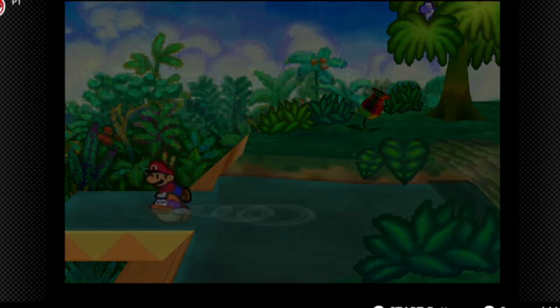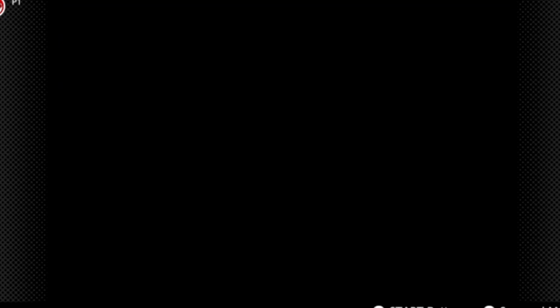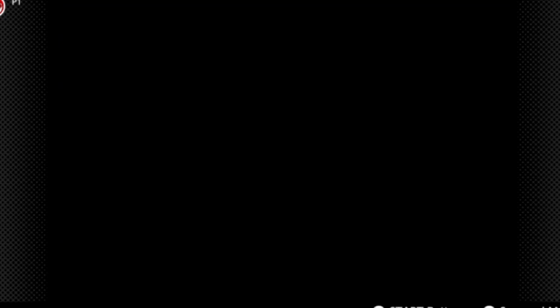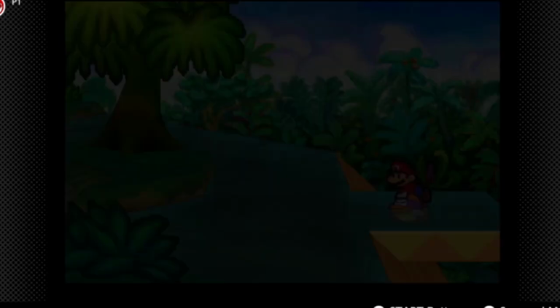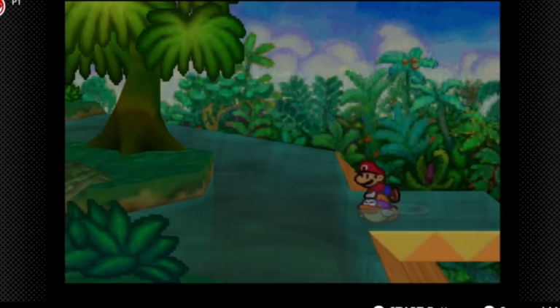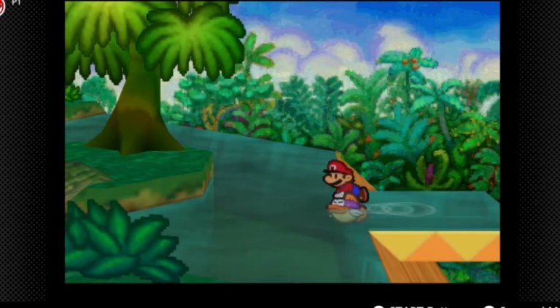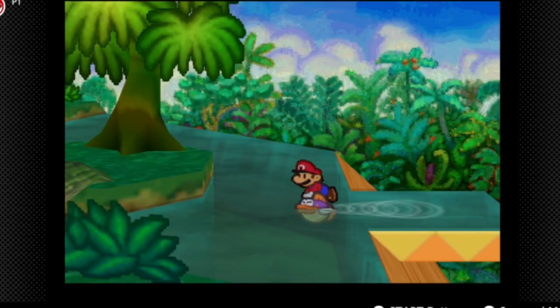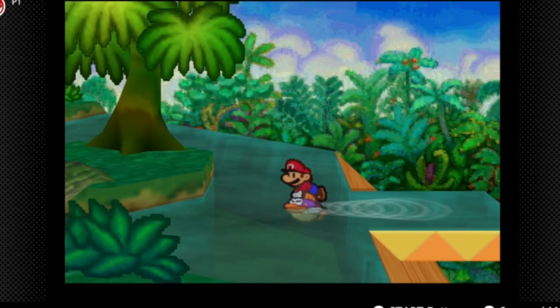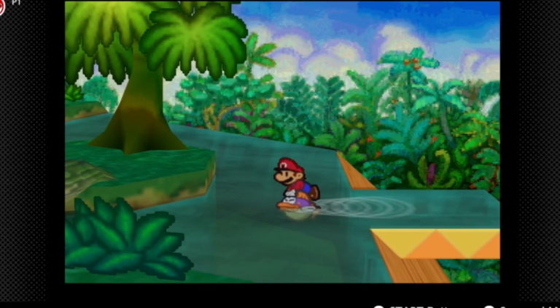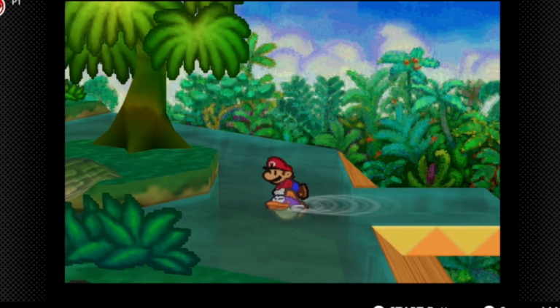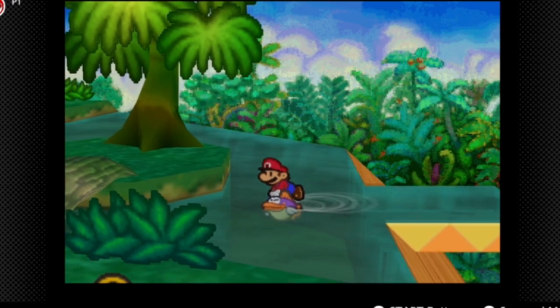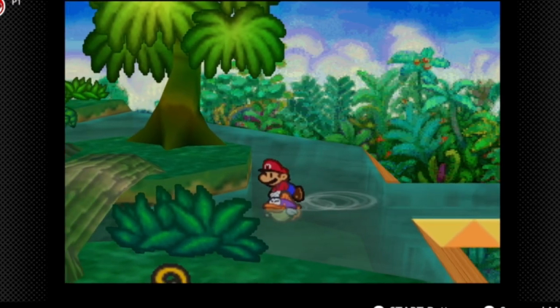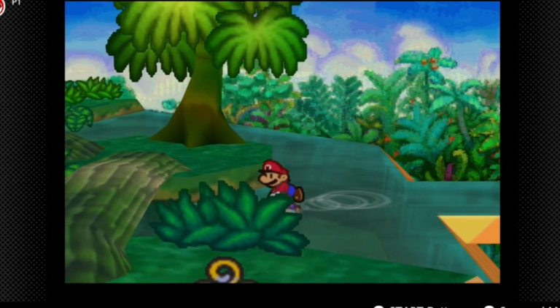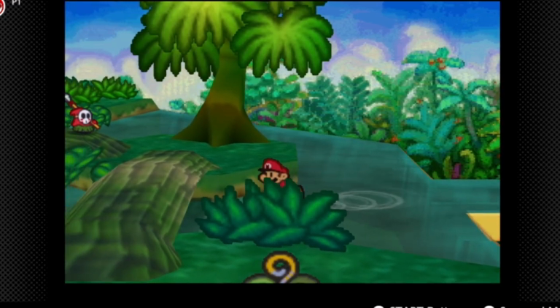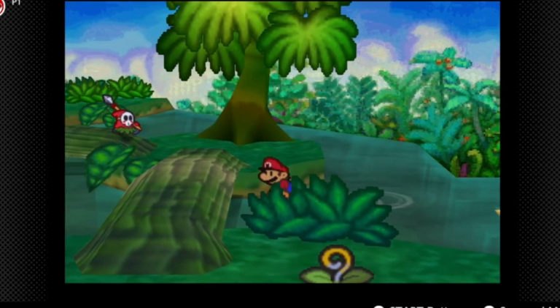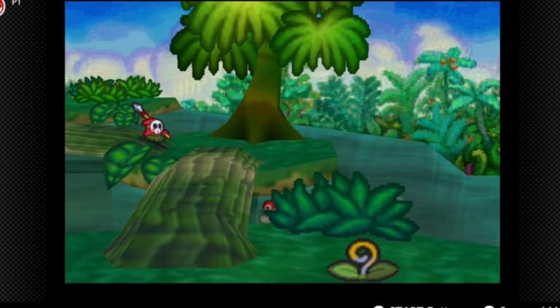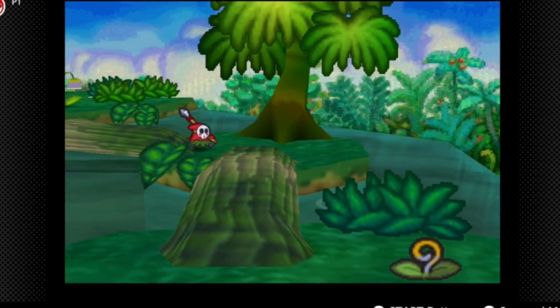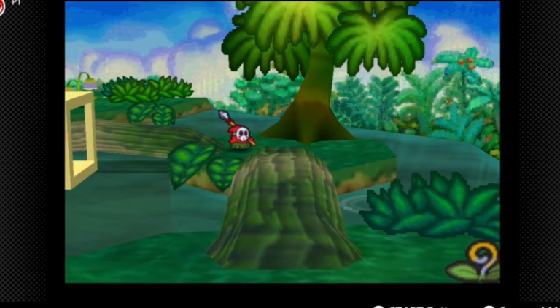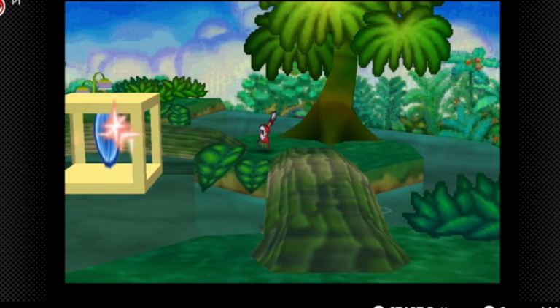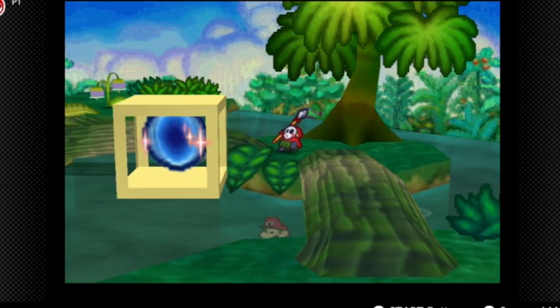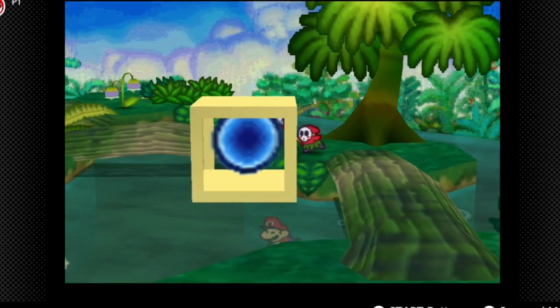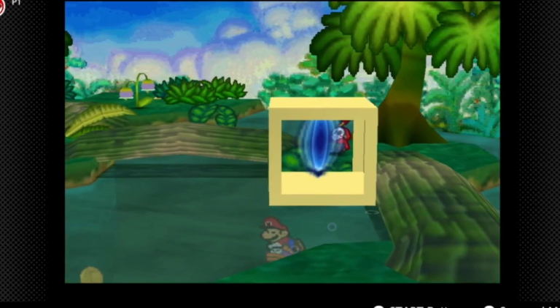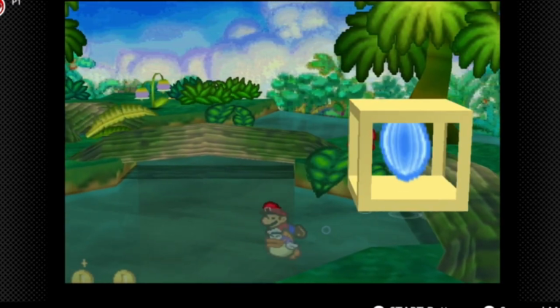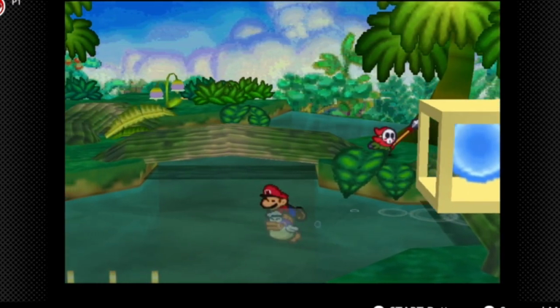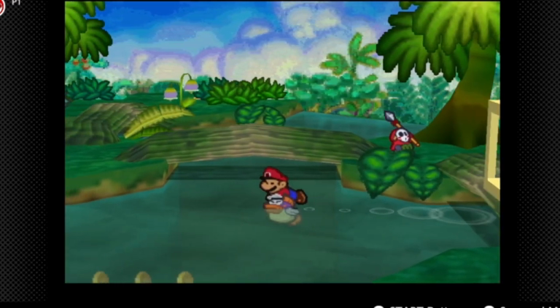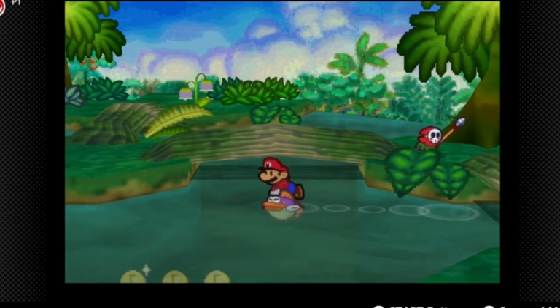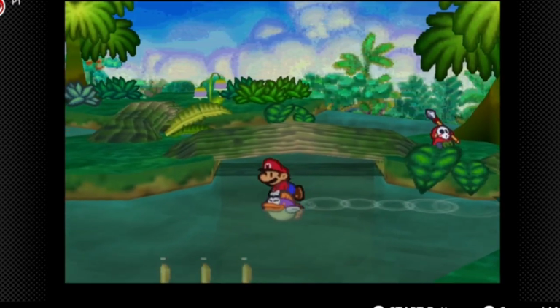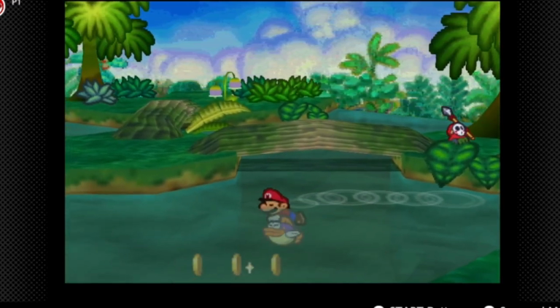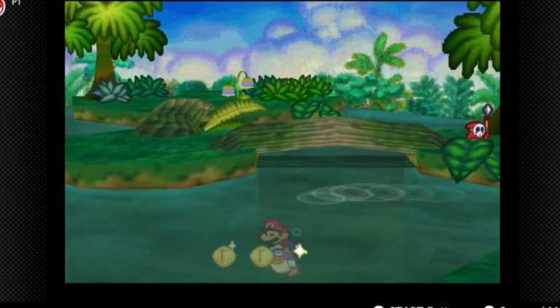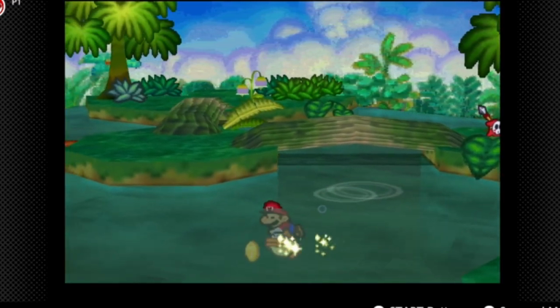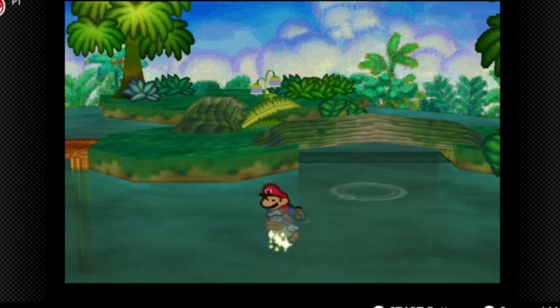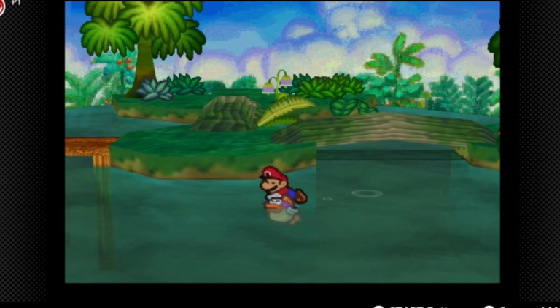Now we're going to go westward. There's the first Yoshi kid, but we can't quite access that one yet. There's already a super block, so we need to just go straight with Kooper and Sushi.